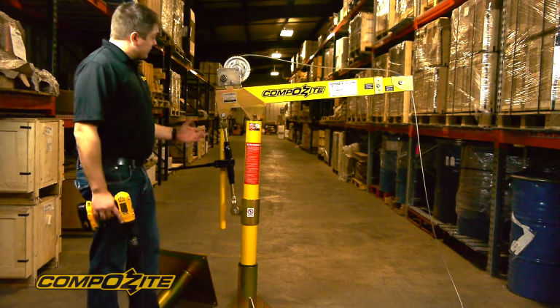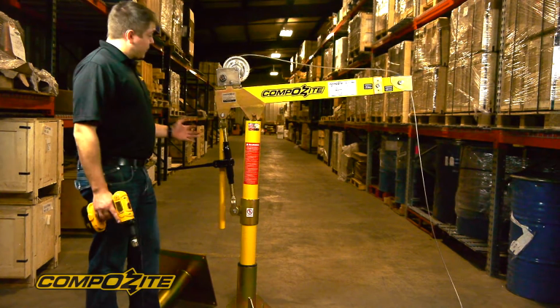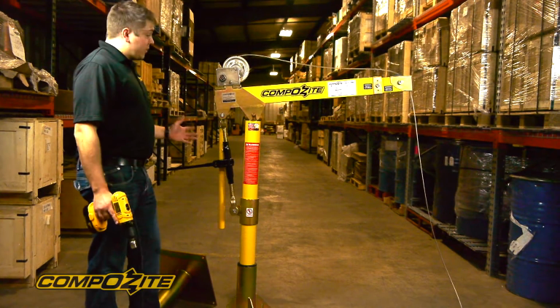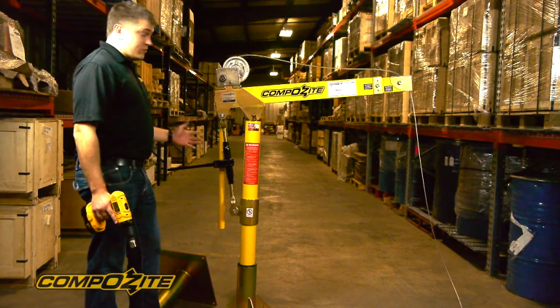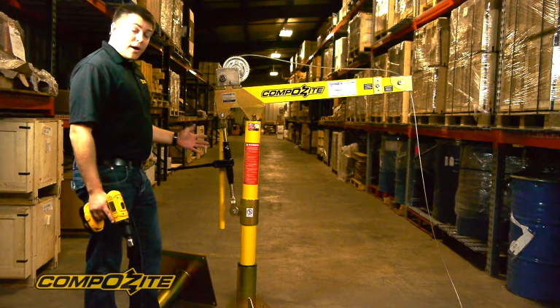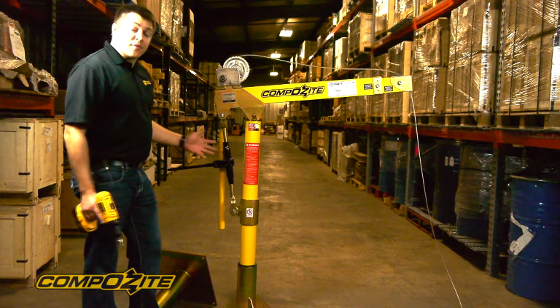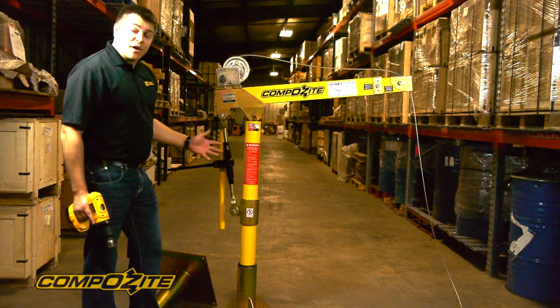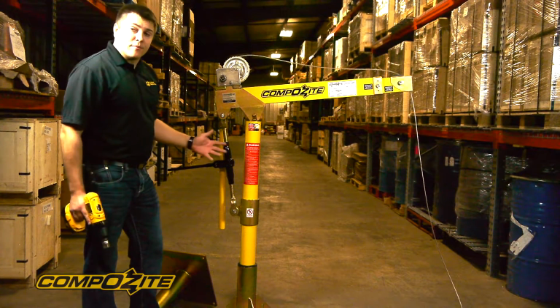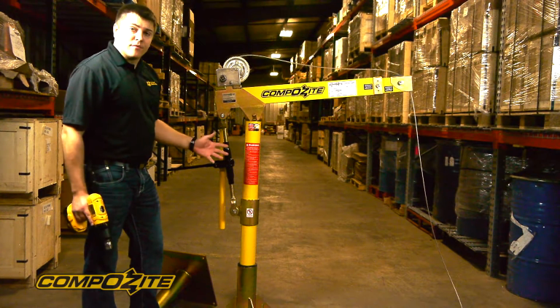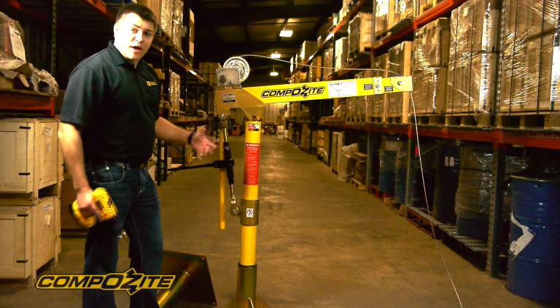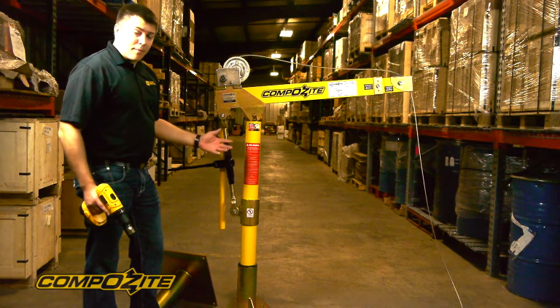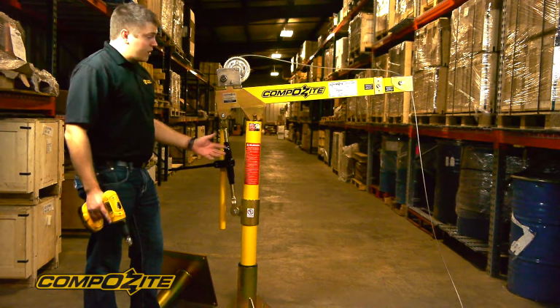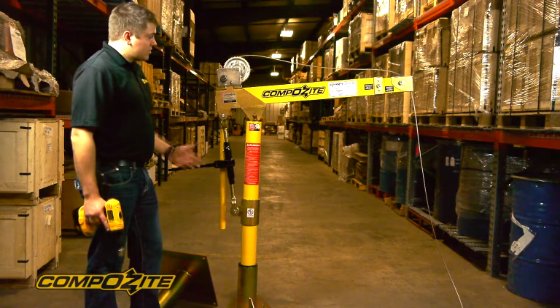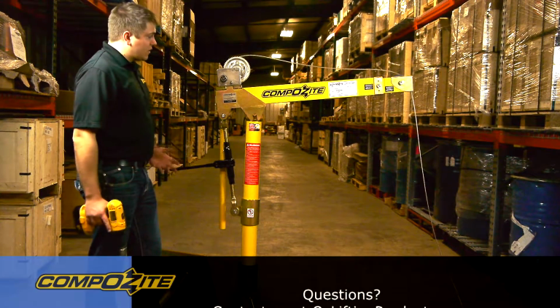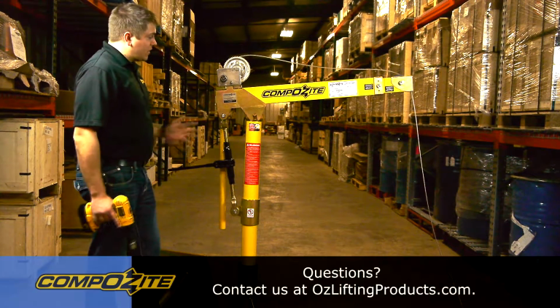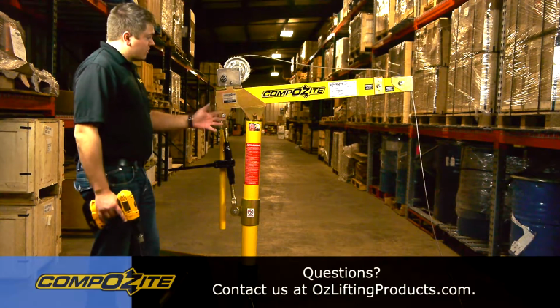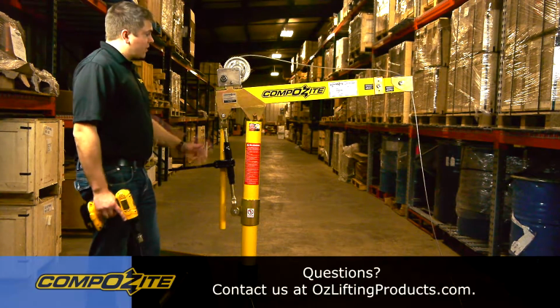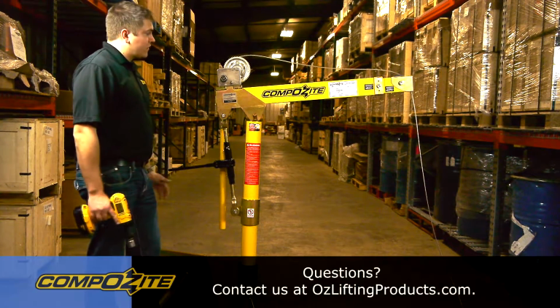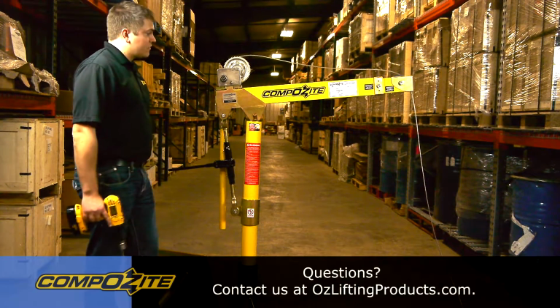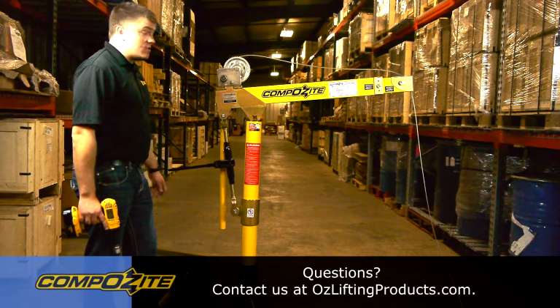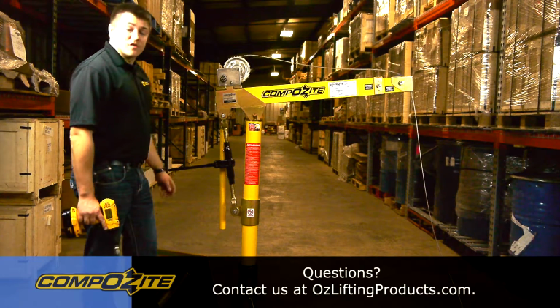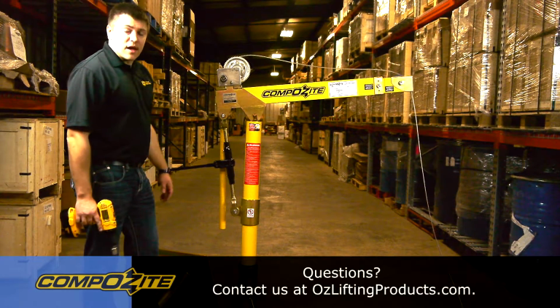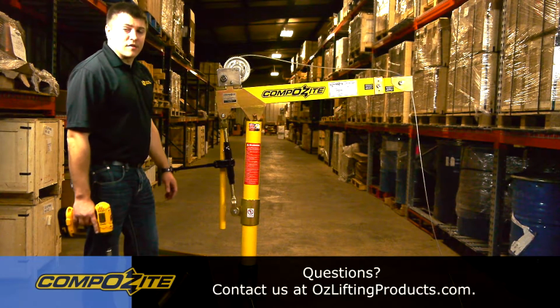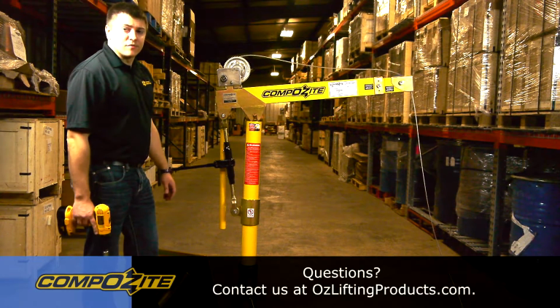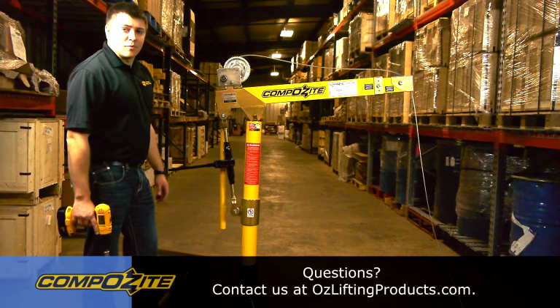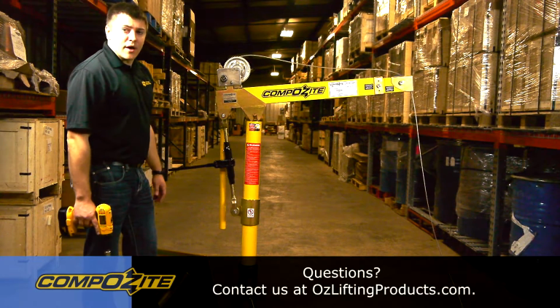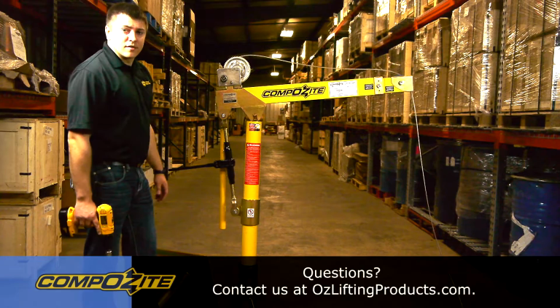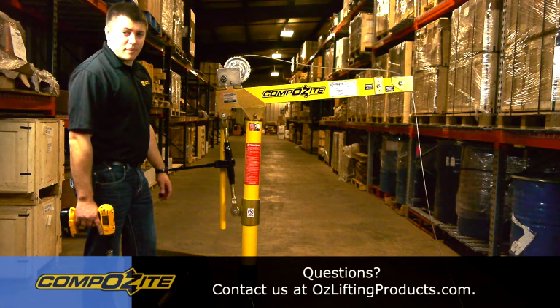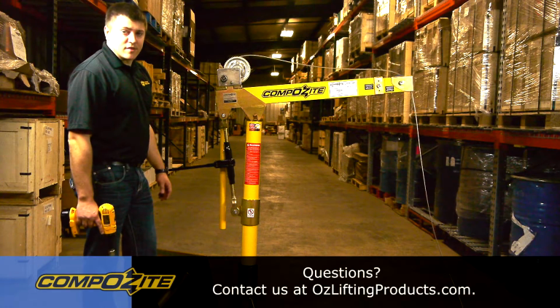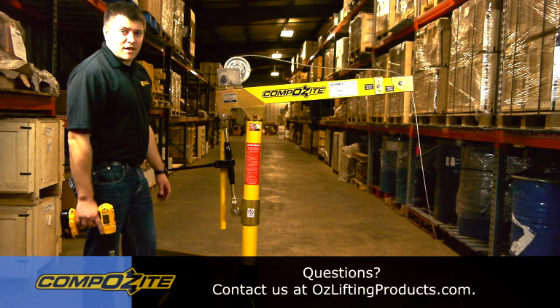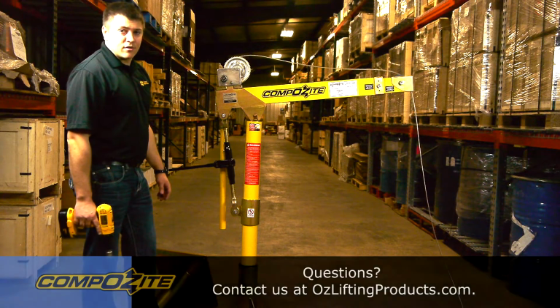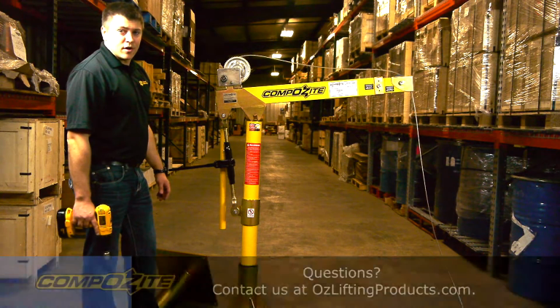That pretty much wraps up the operation and basic benefits and features of the OzLifting products composite davit crane.